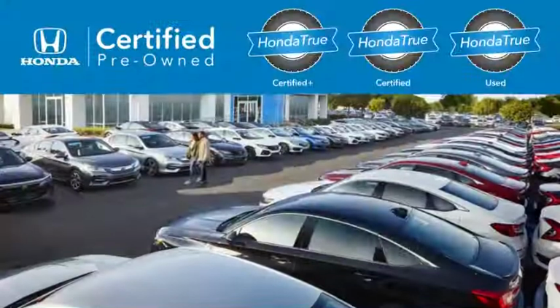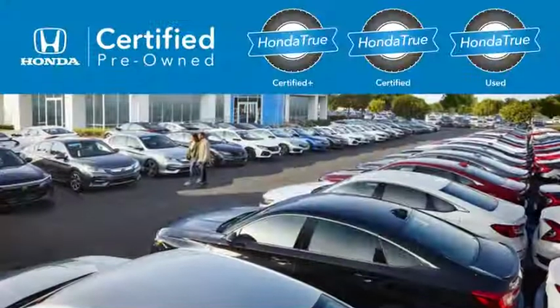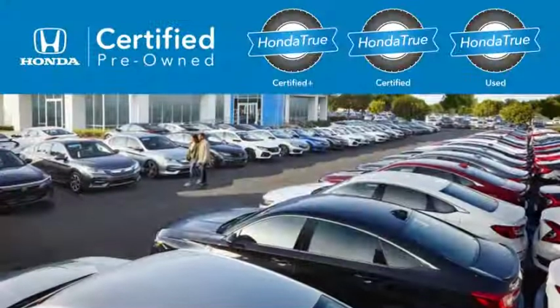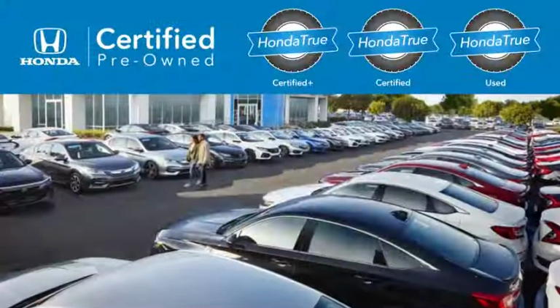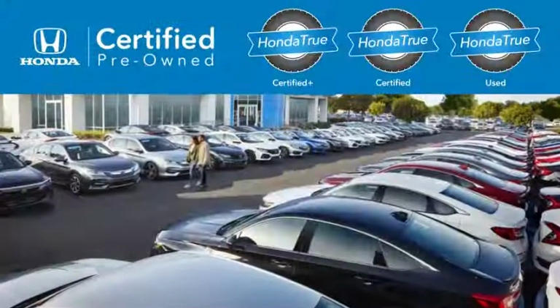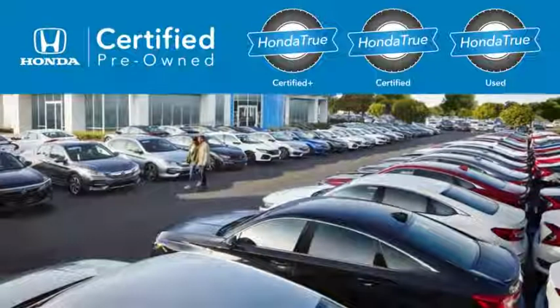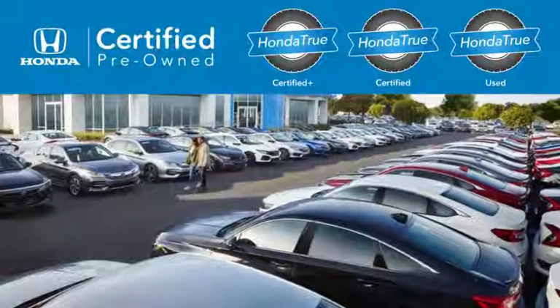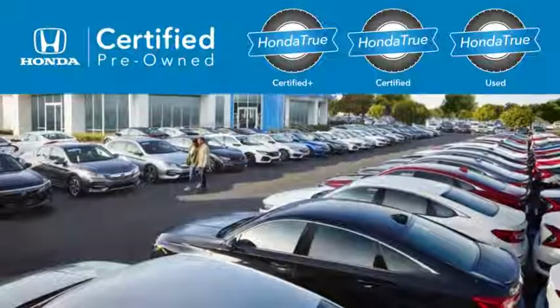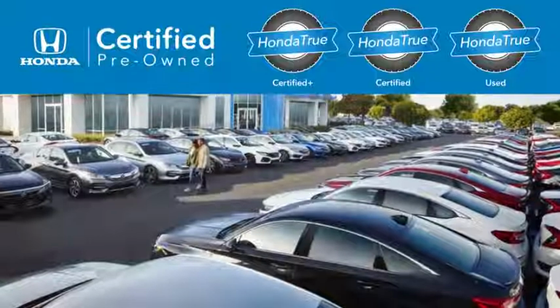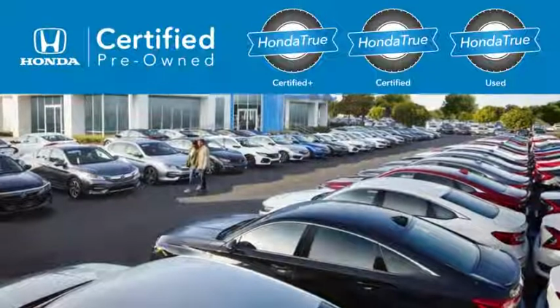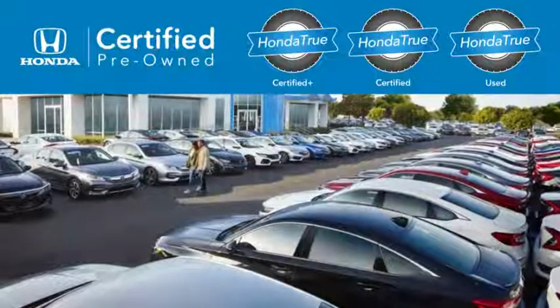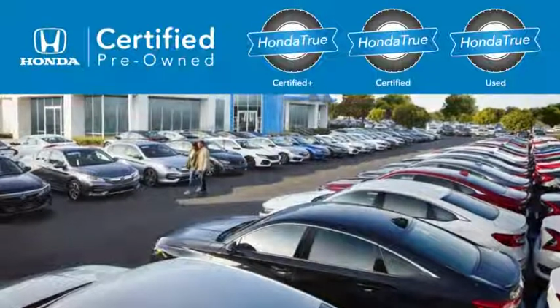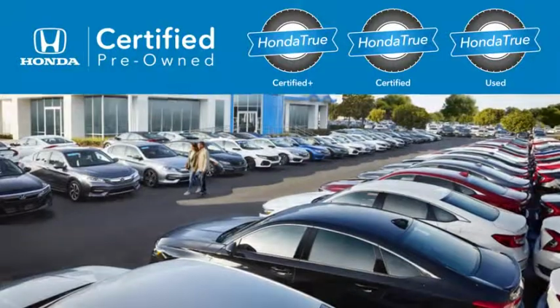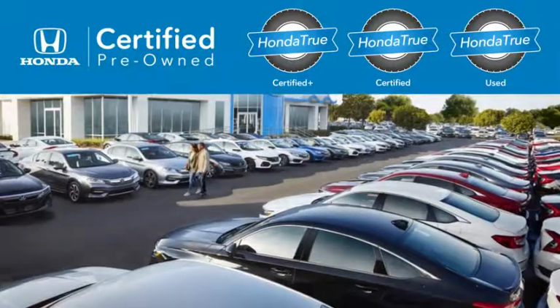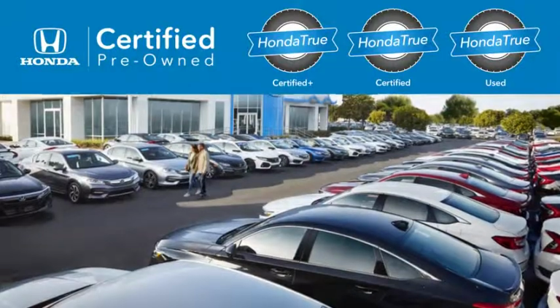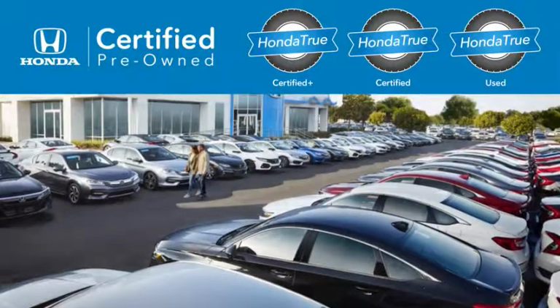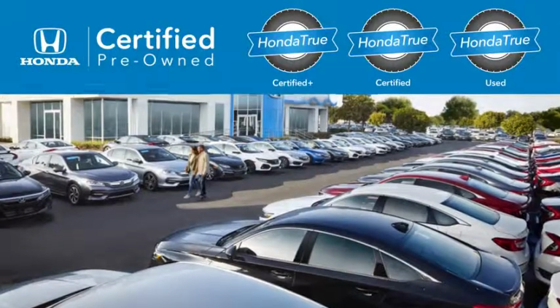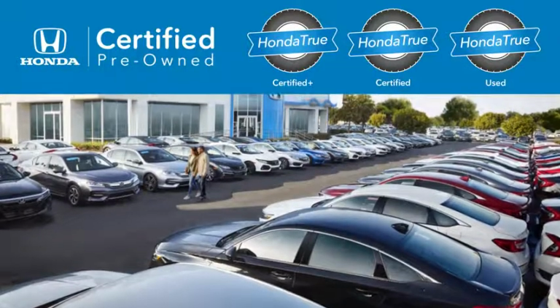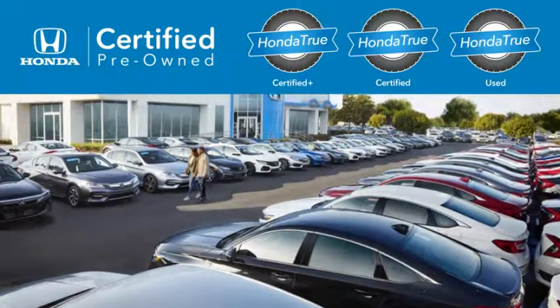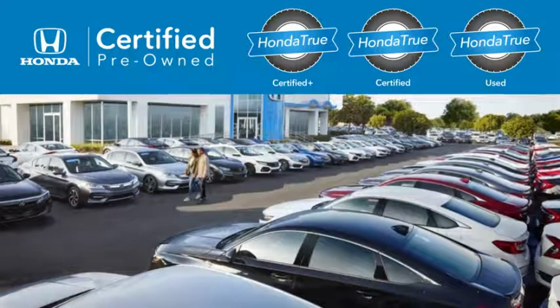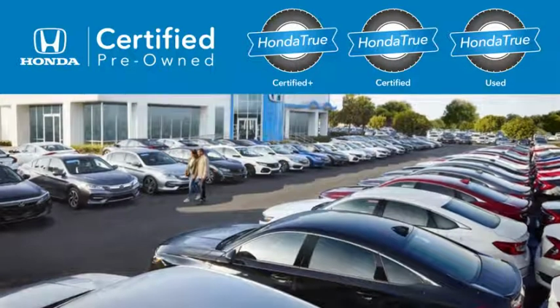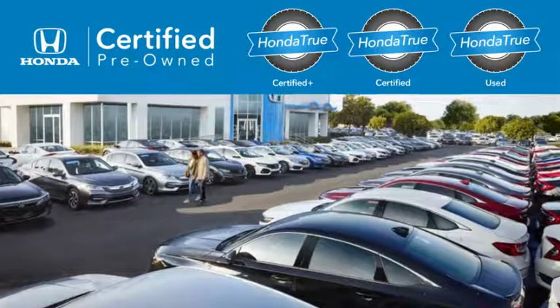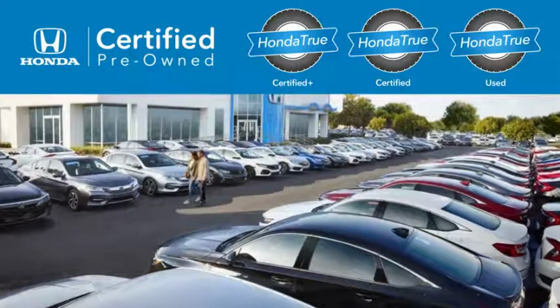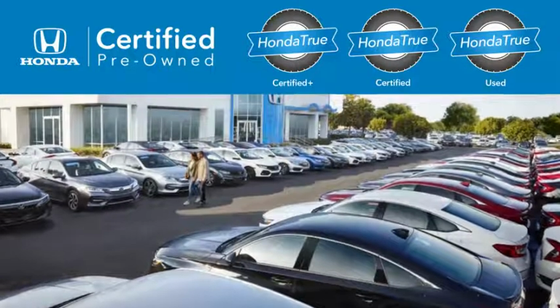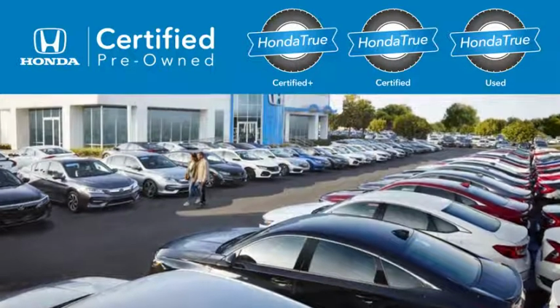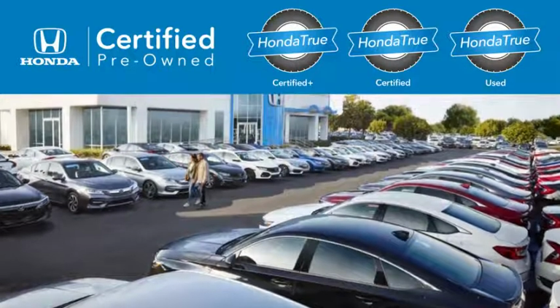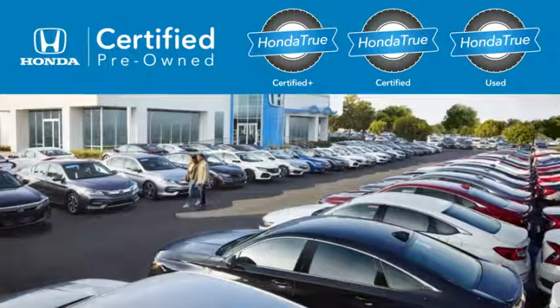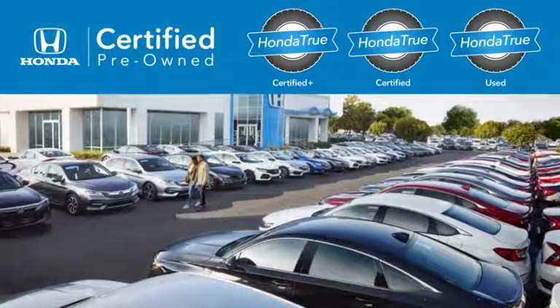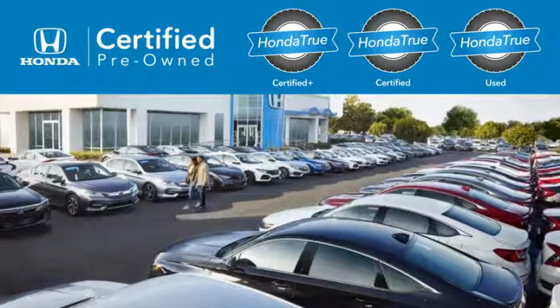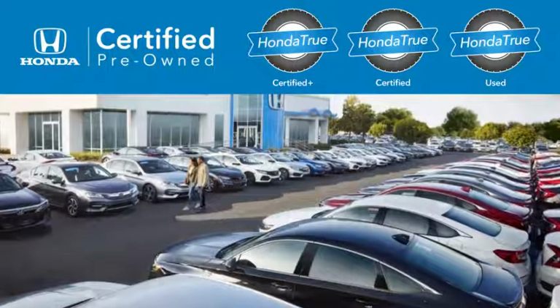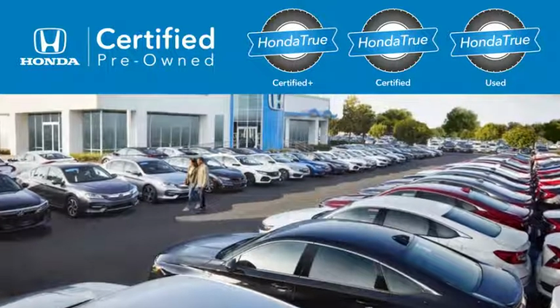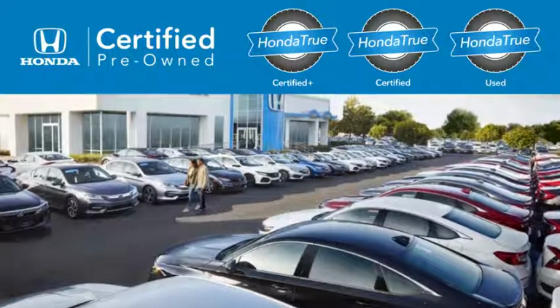Introducing Honda True Used, an expansion of our certified pre-owned program backed by incredible benefits.